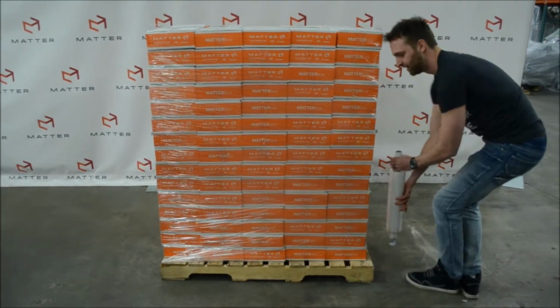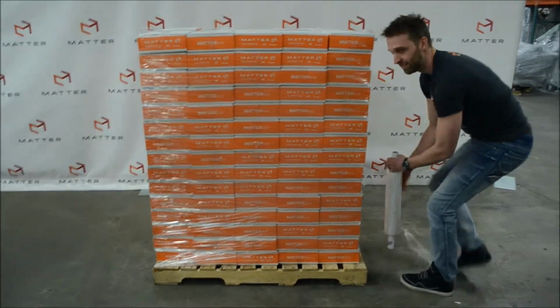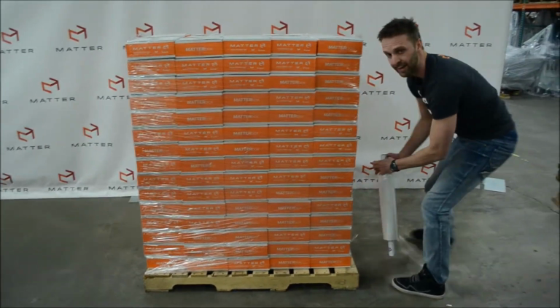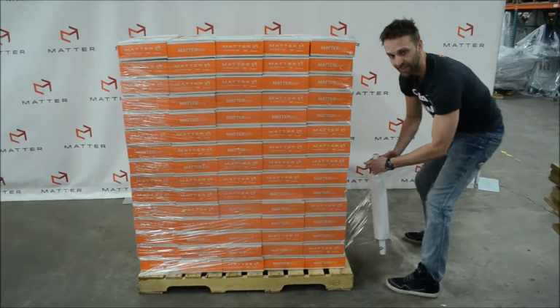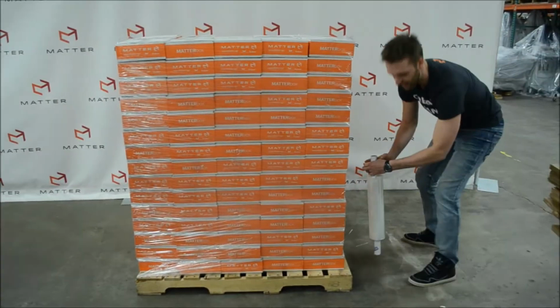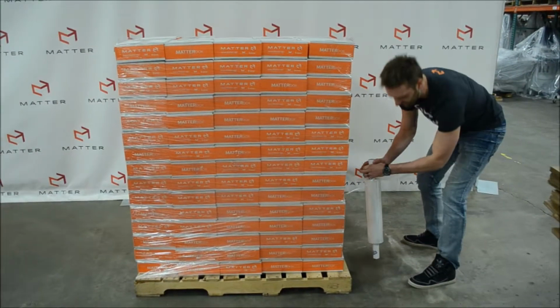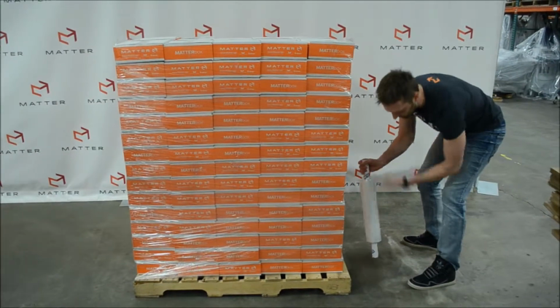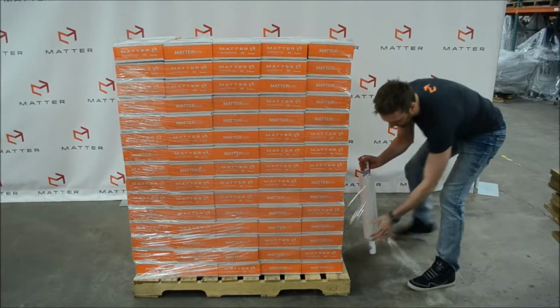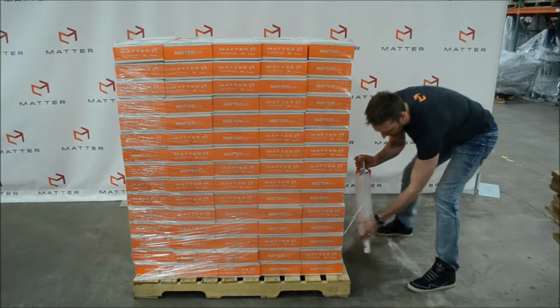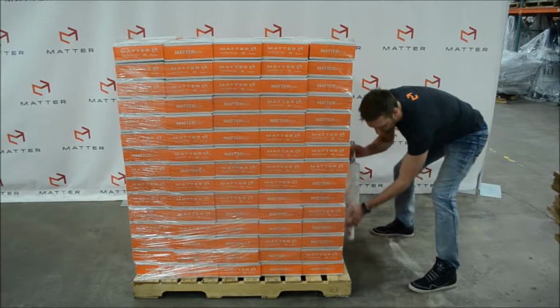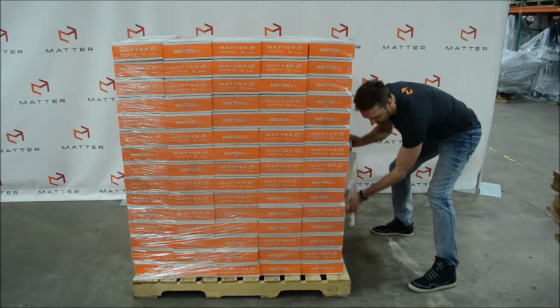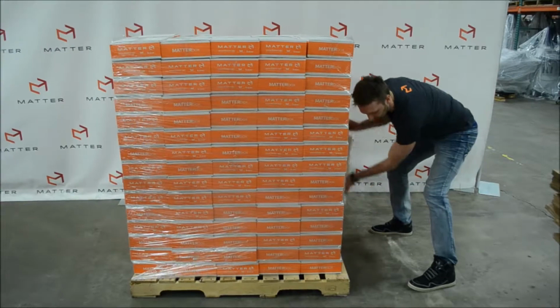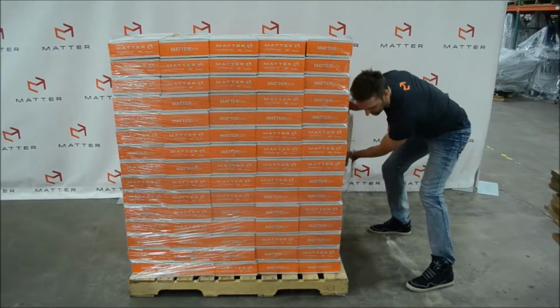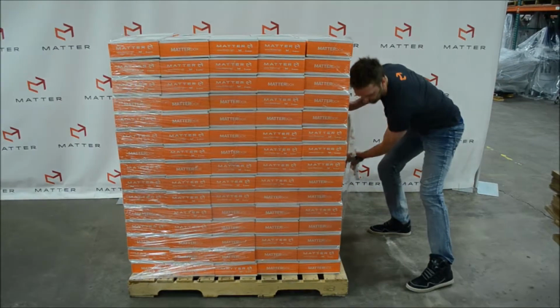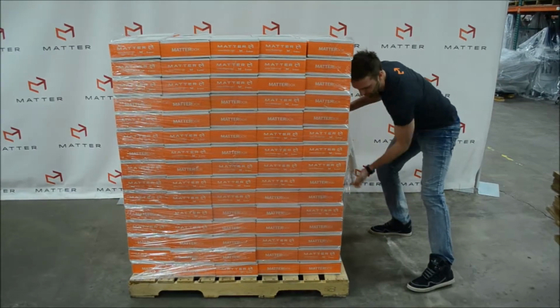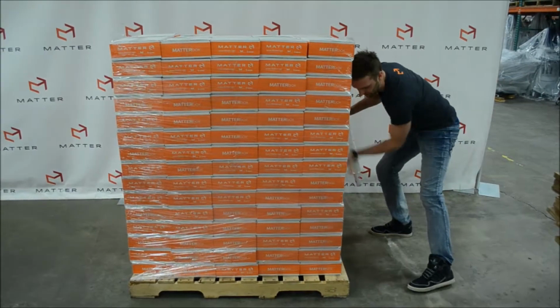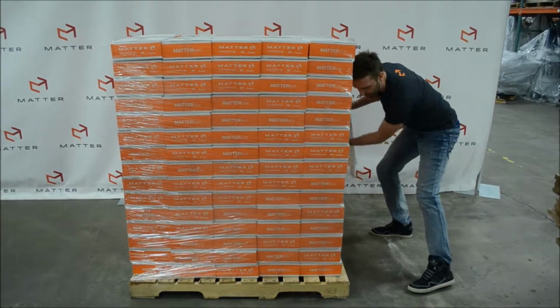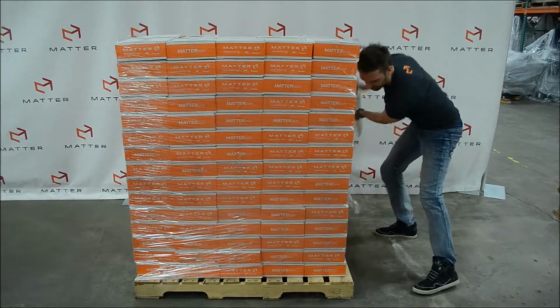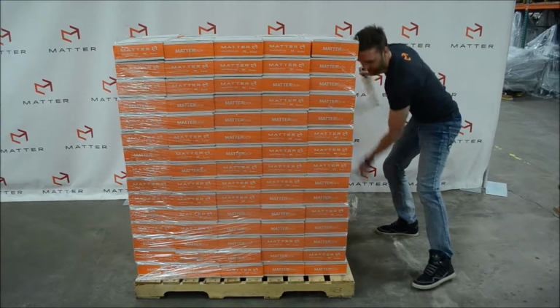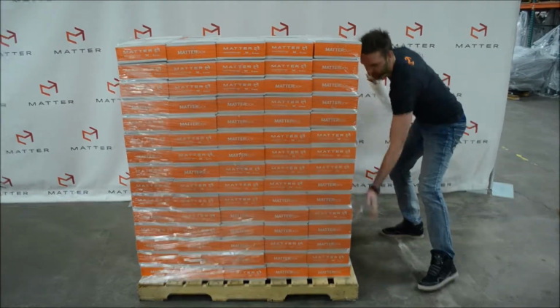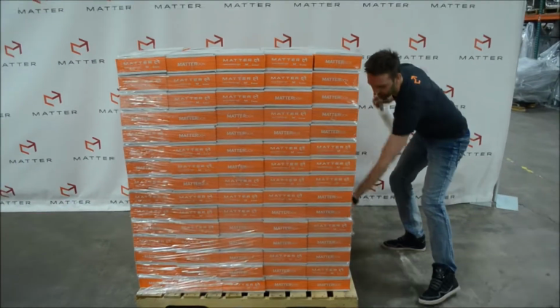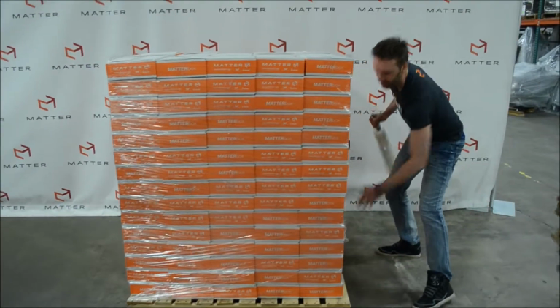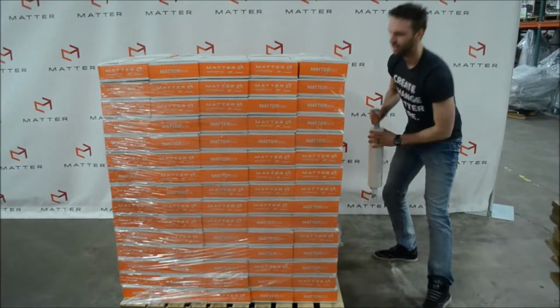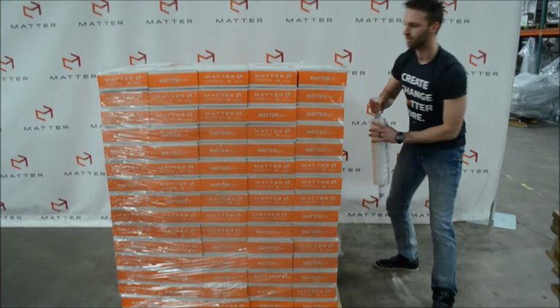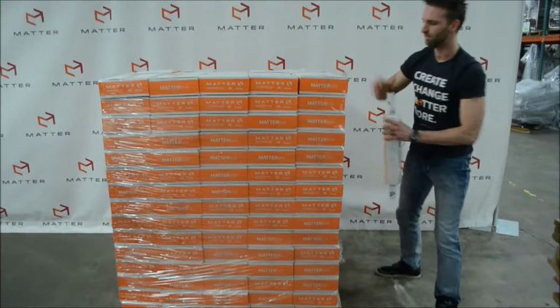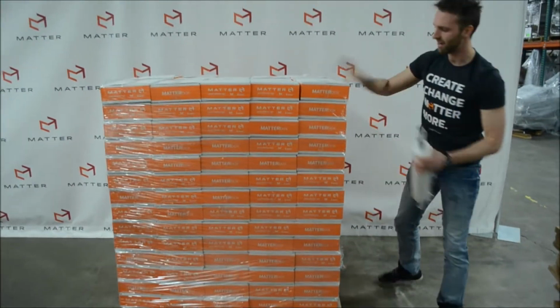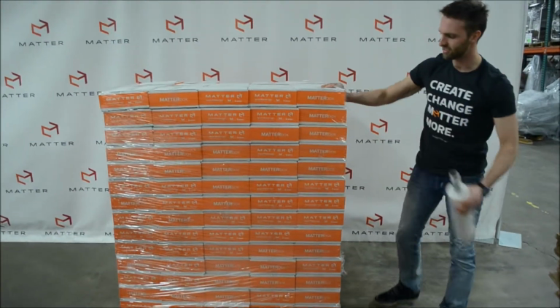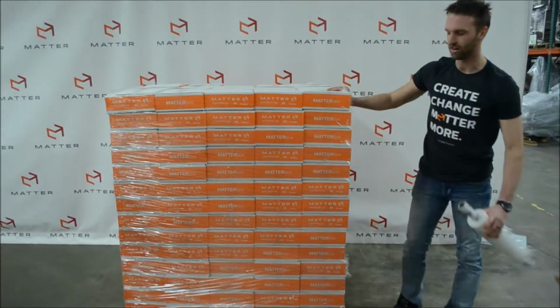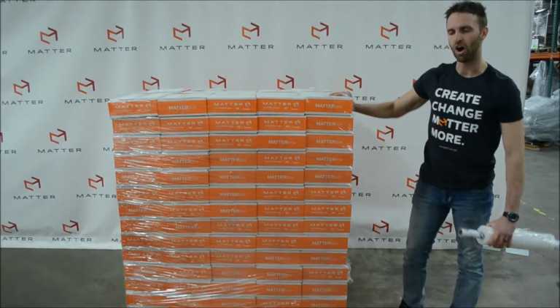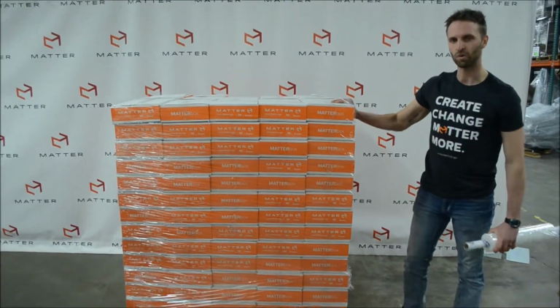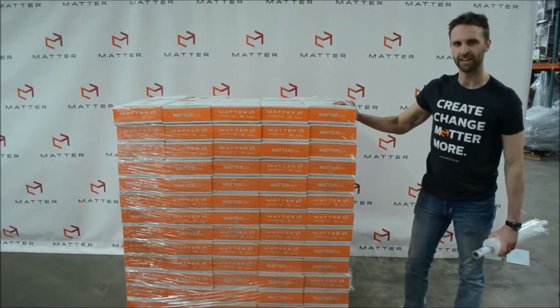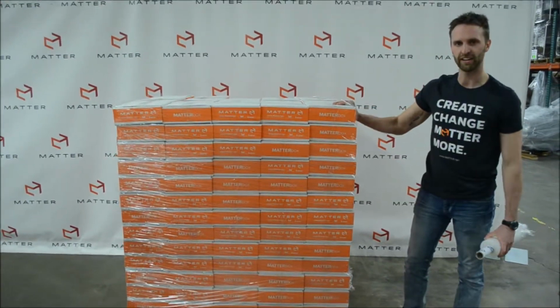Then at the end, you rip it off and your boxes are all ready to go.